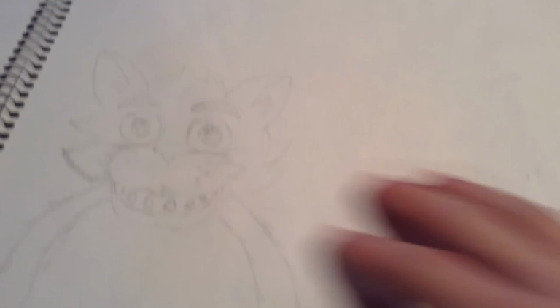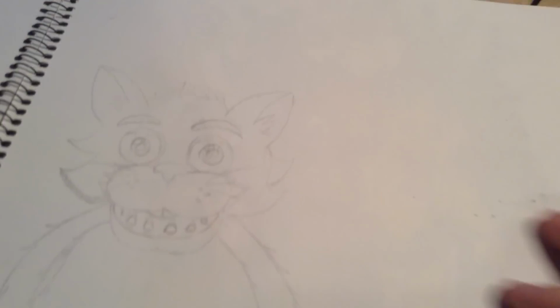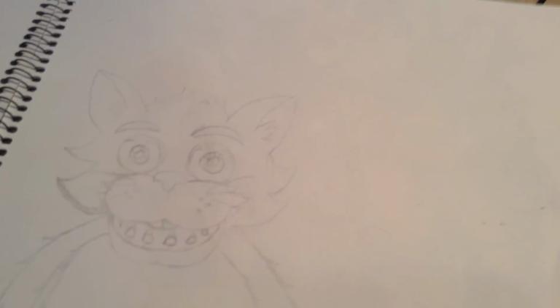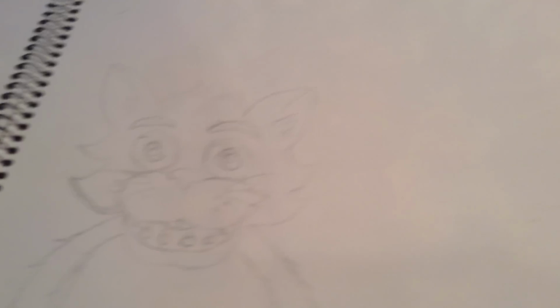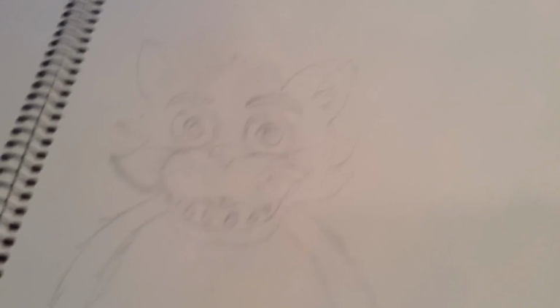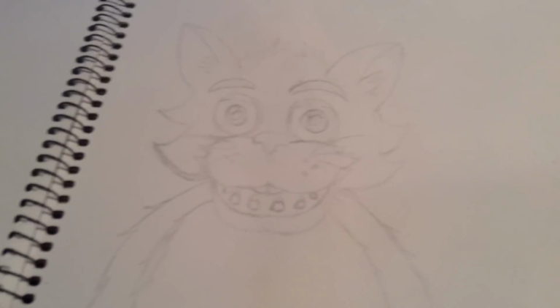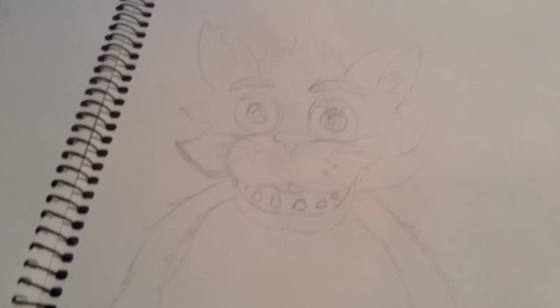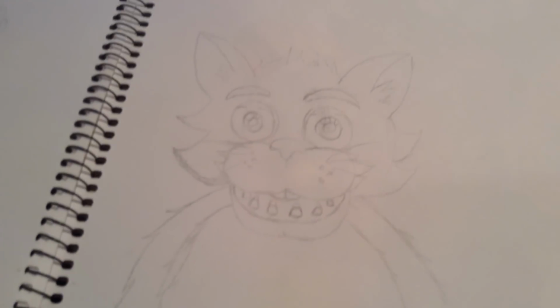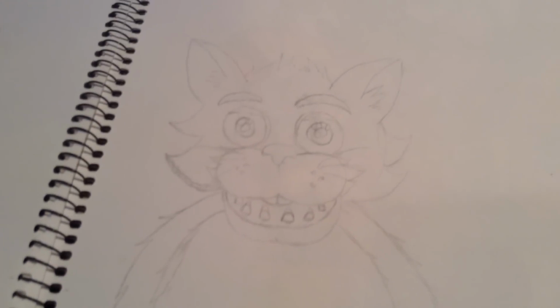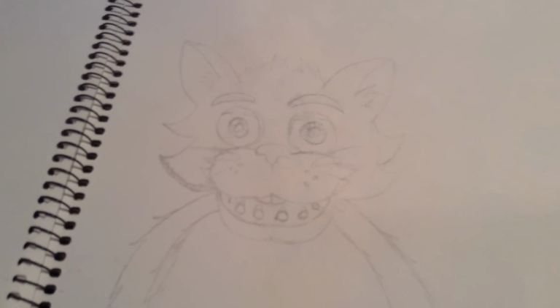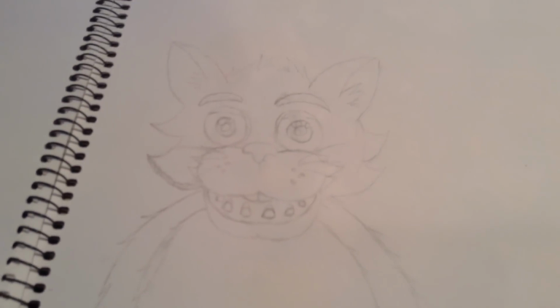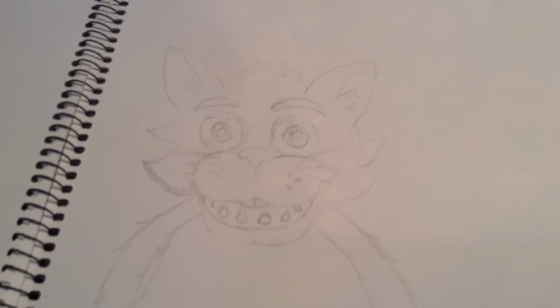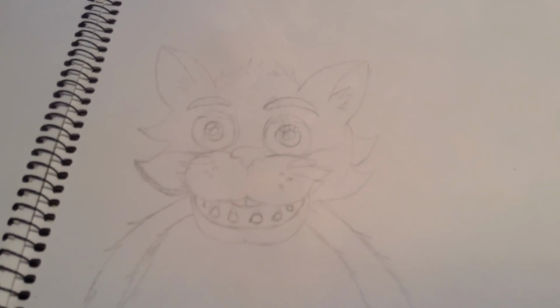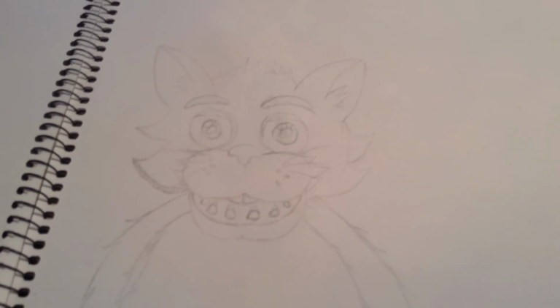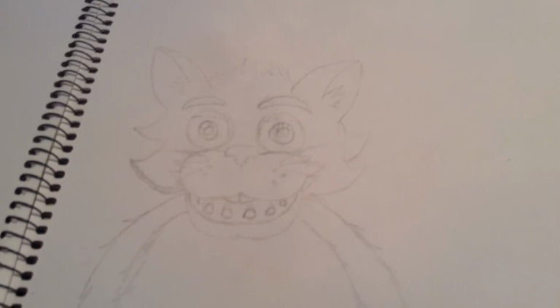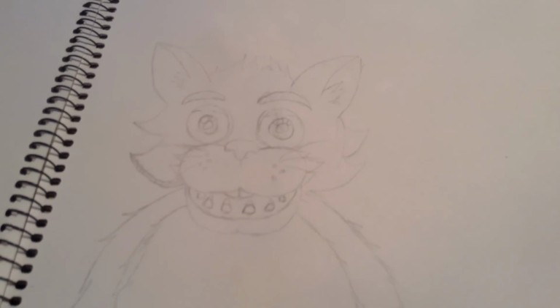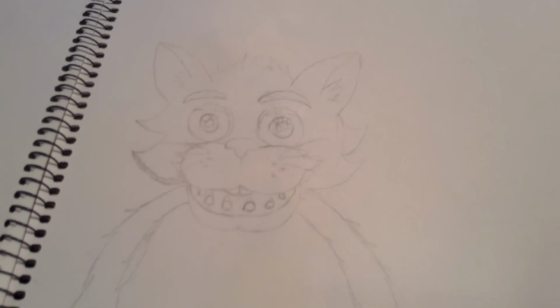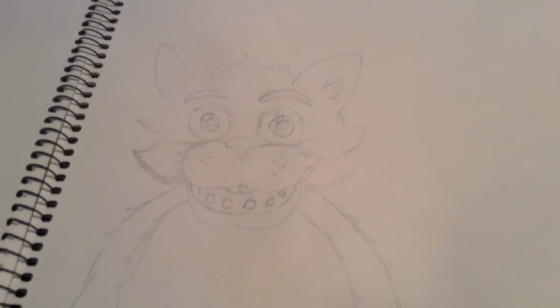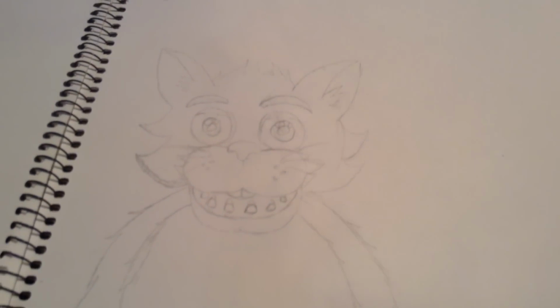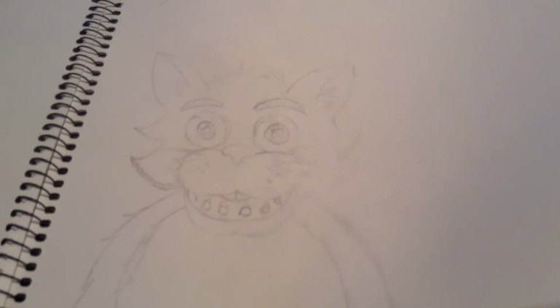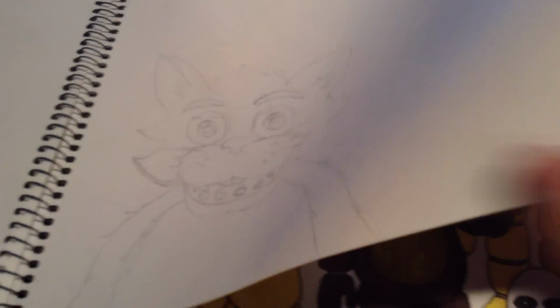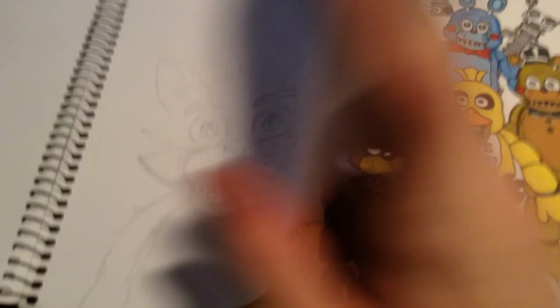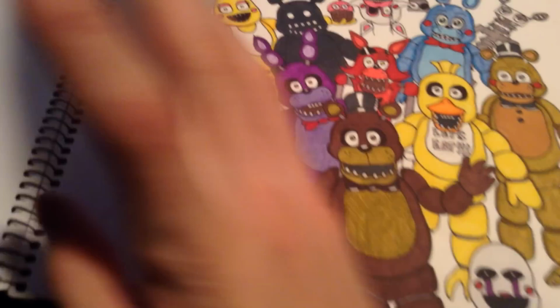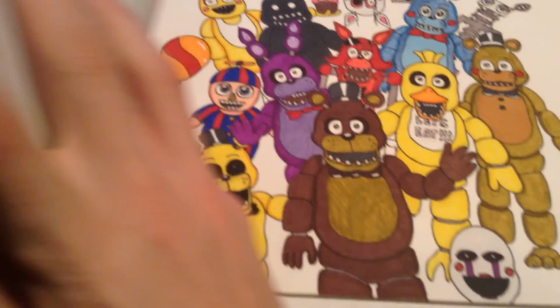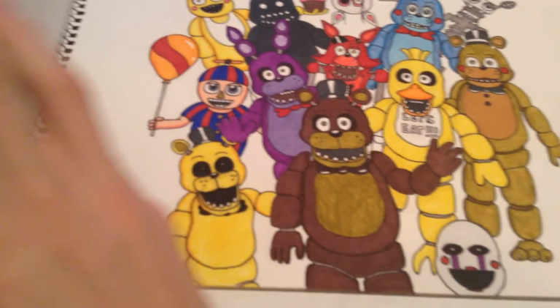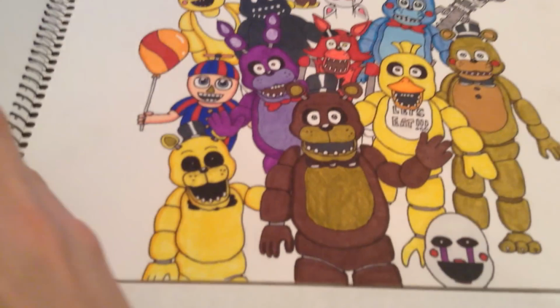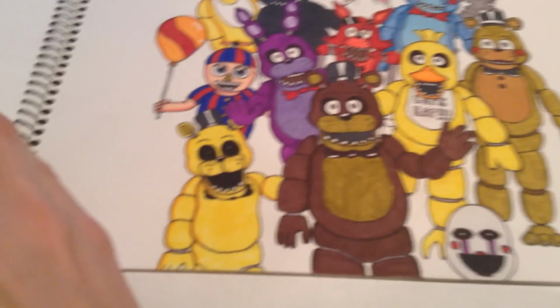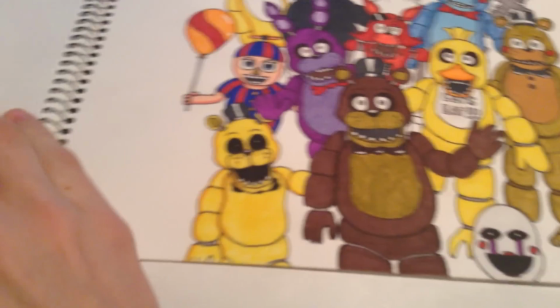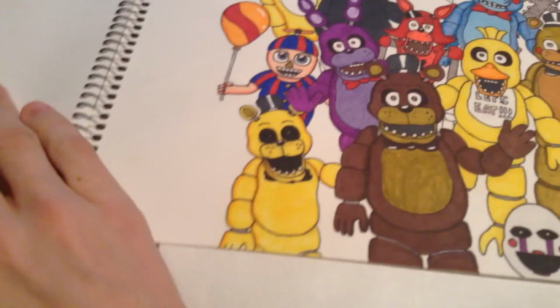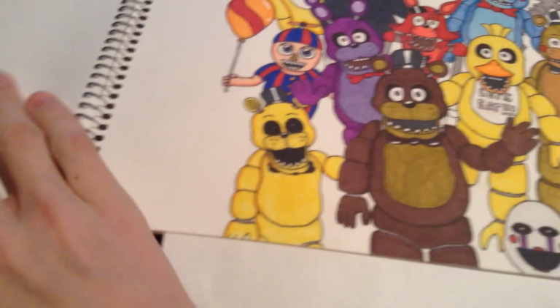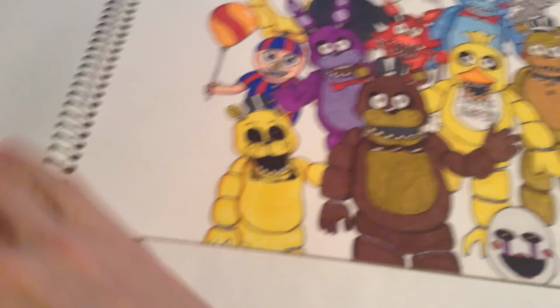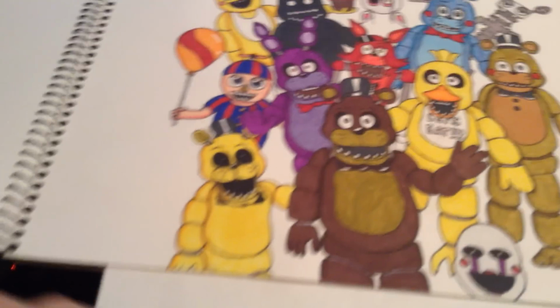Just a random cat thing that I do not want to finish because I didn't like the look of it.